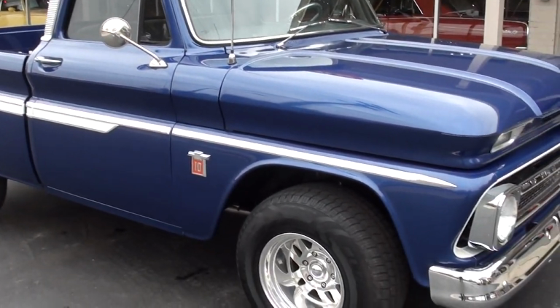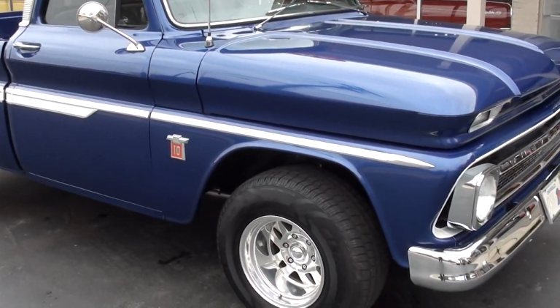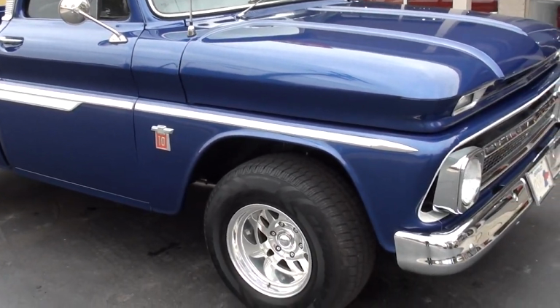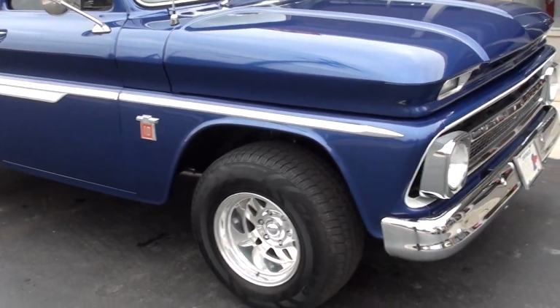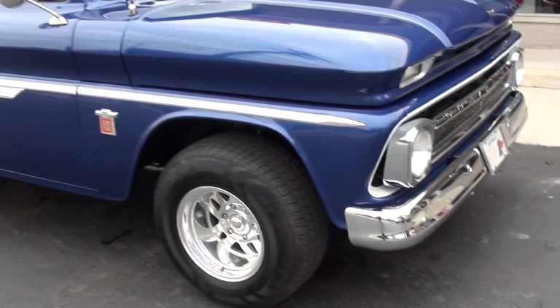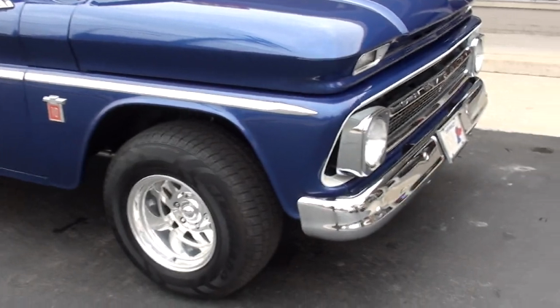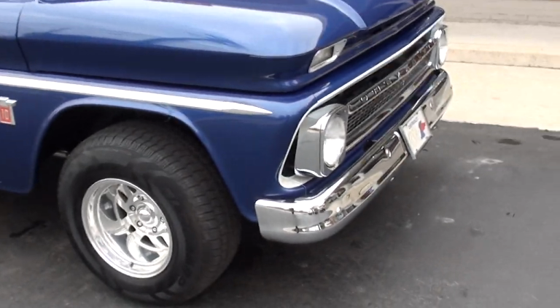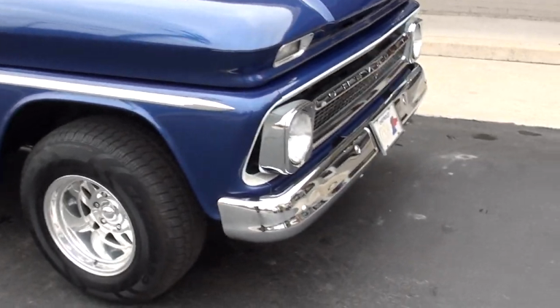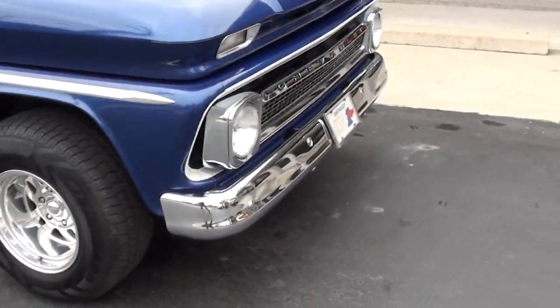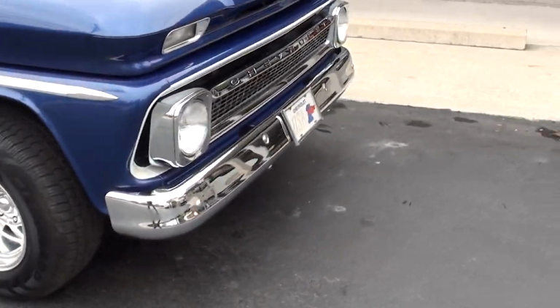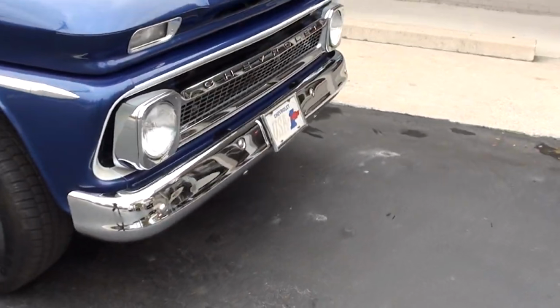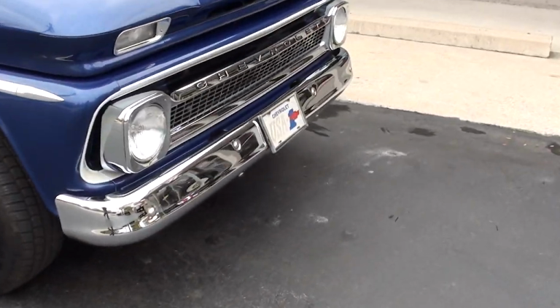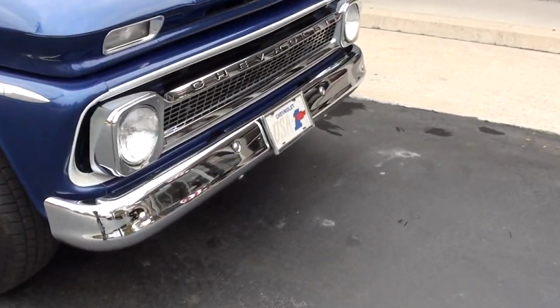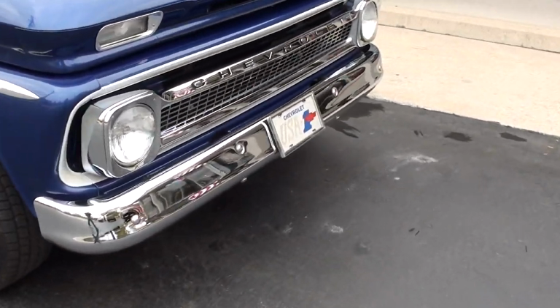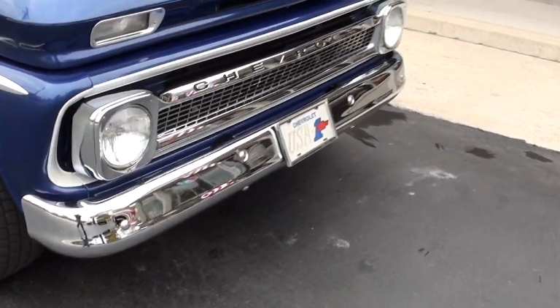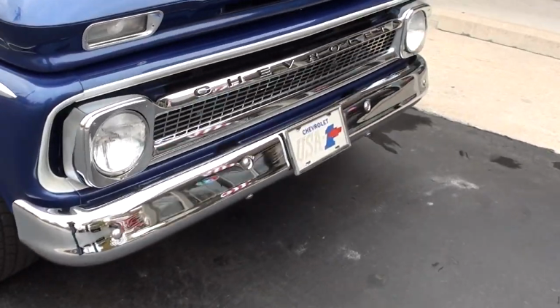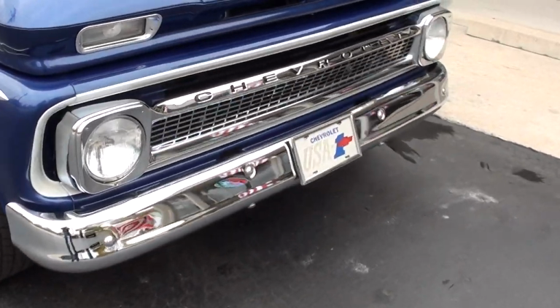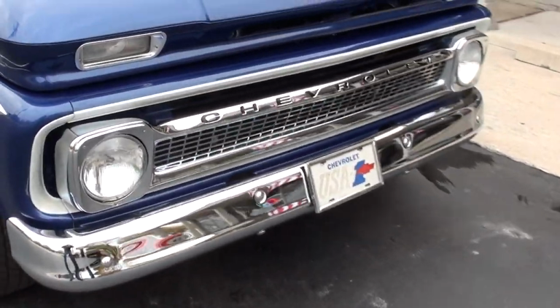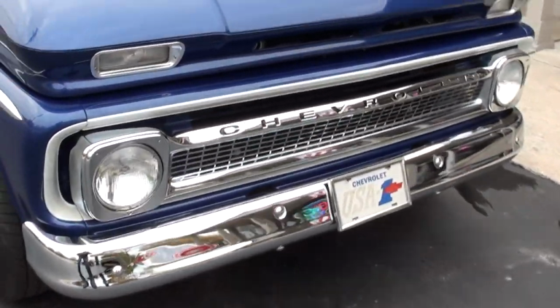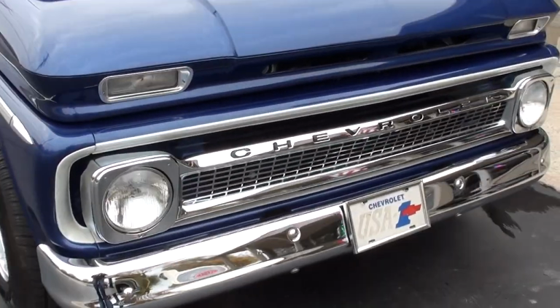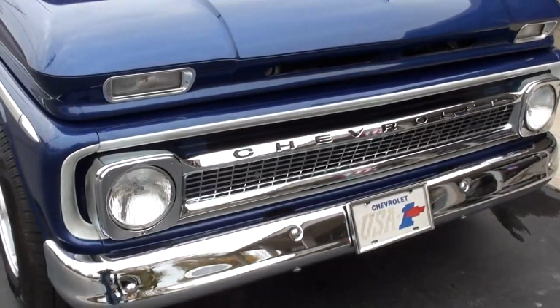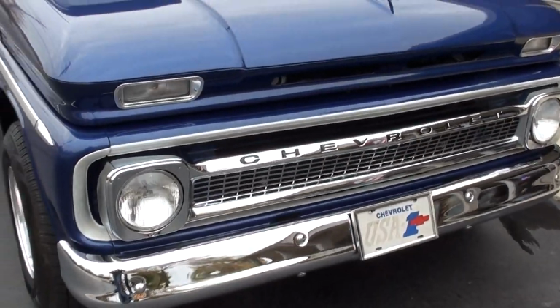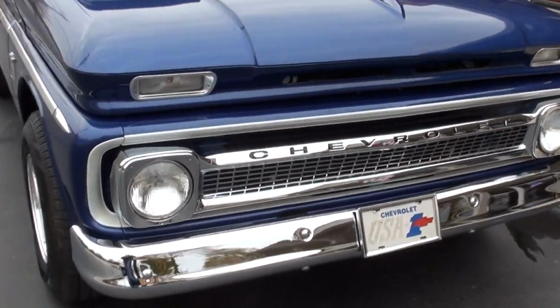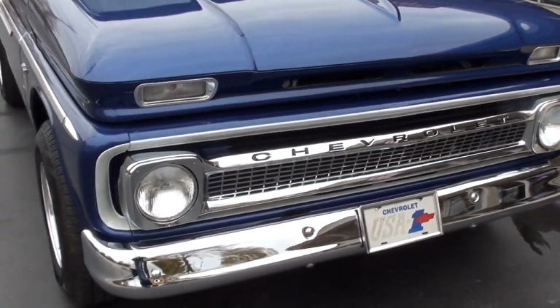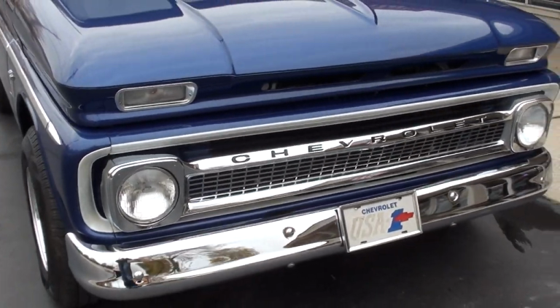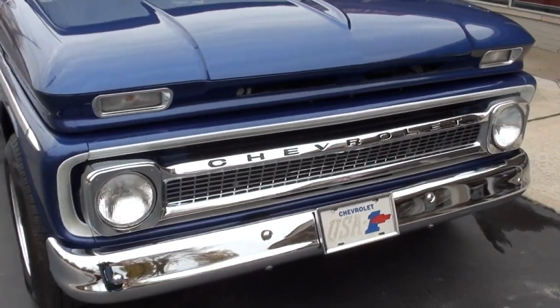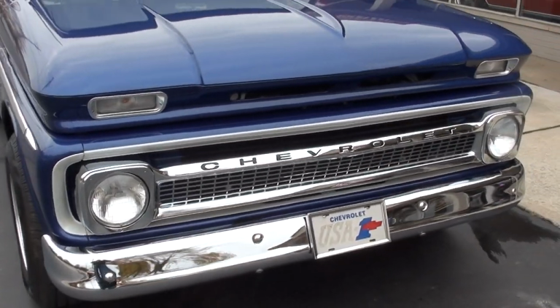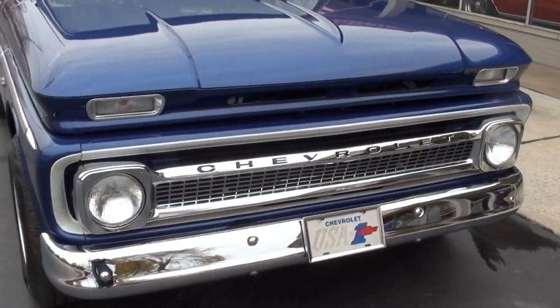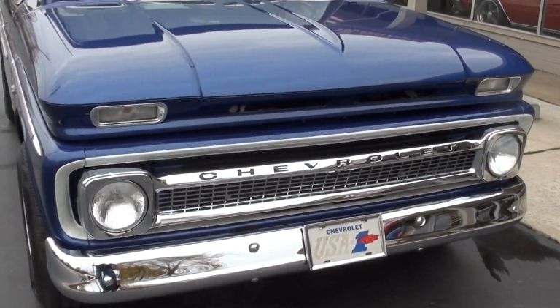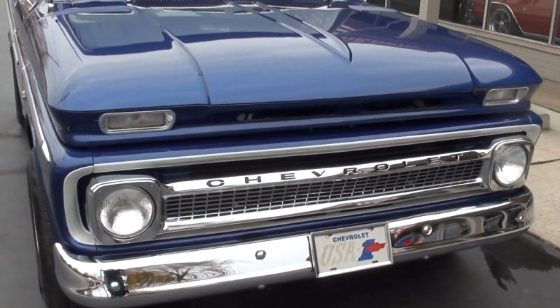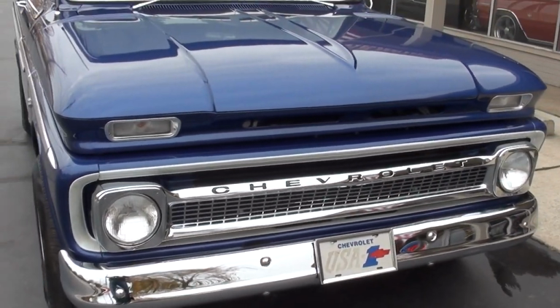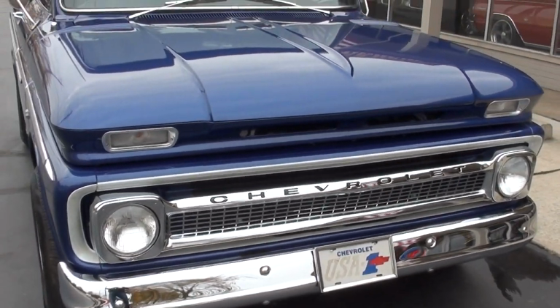It's got a killer 383 stroker motor in it with a 700R4 automatic overdrive transmission behind it.